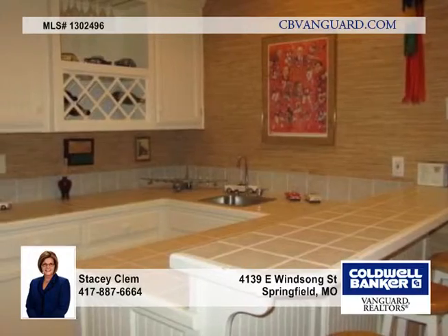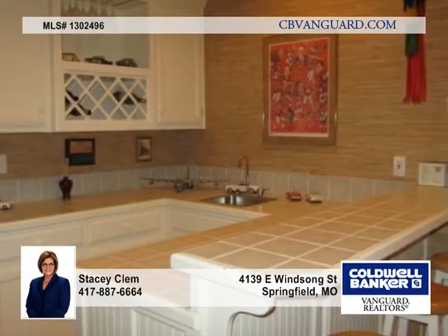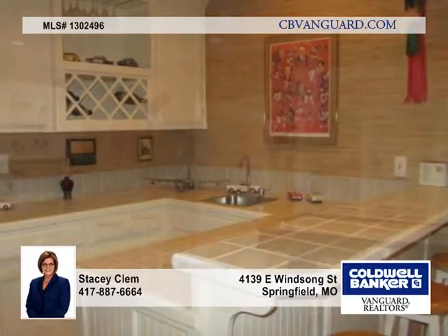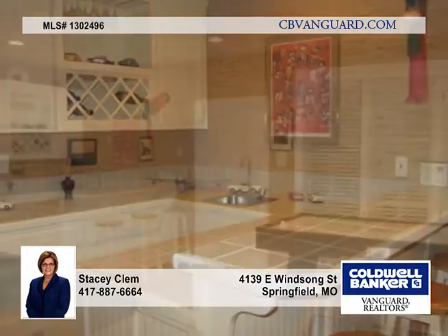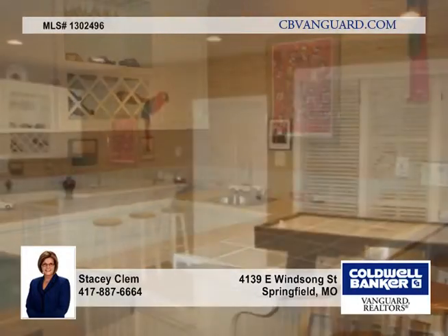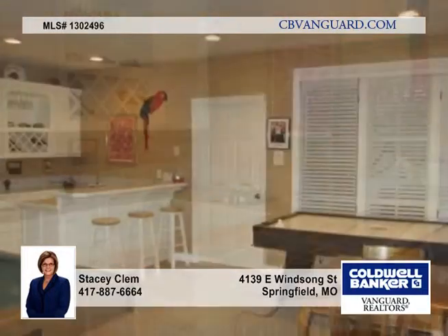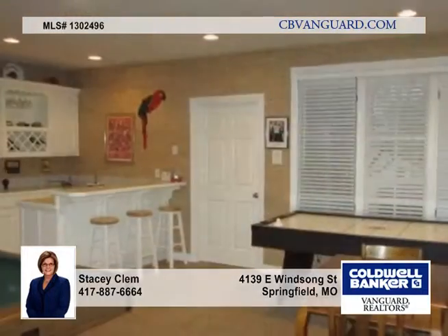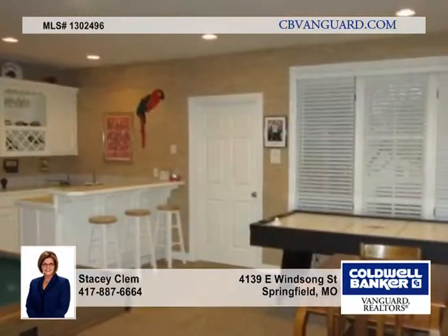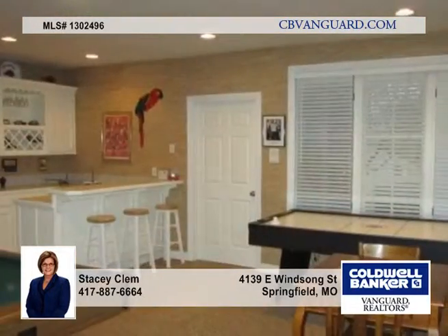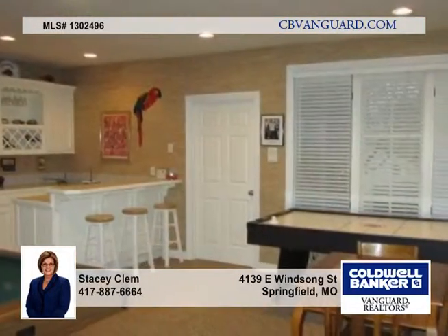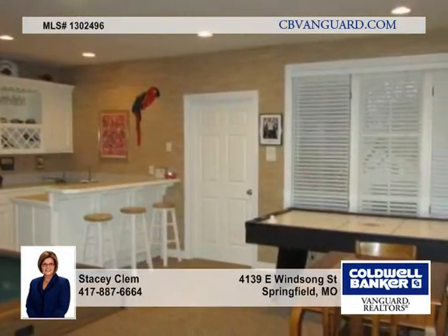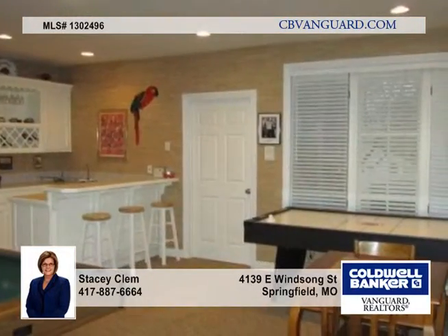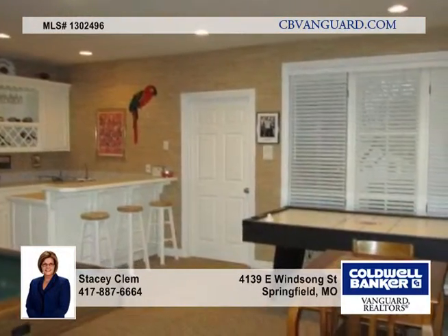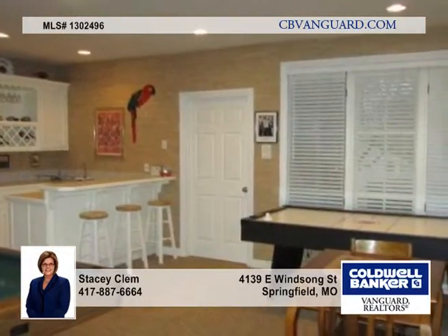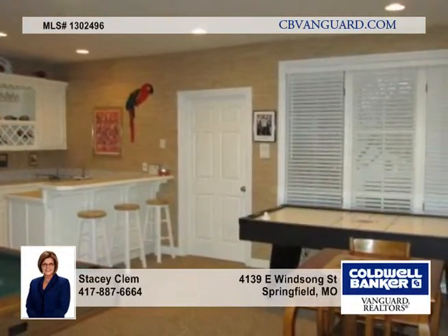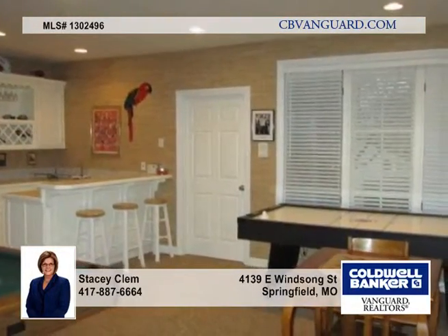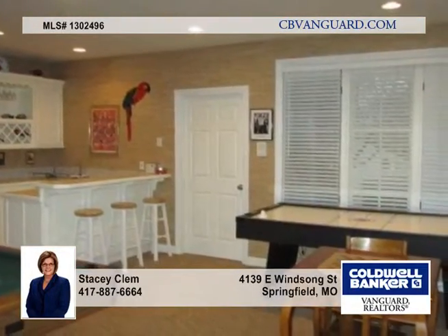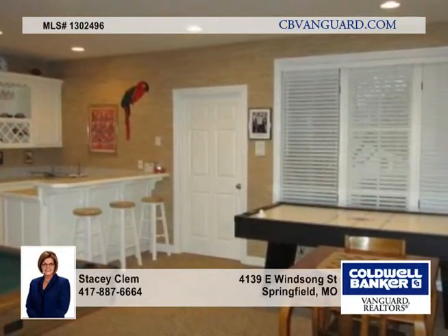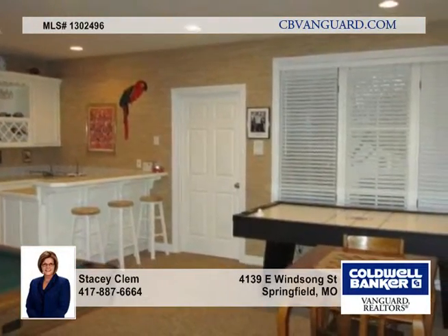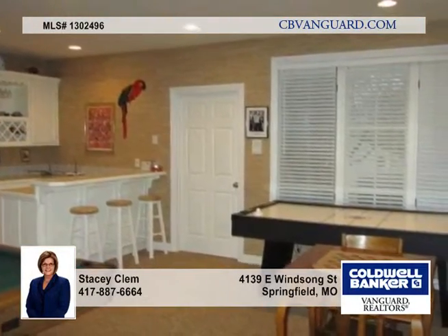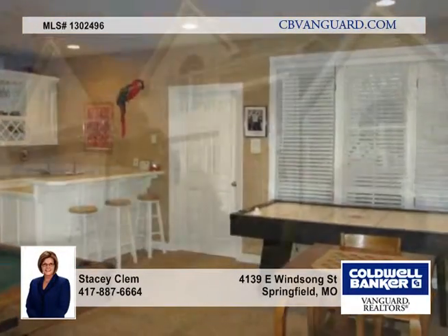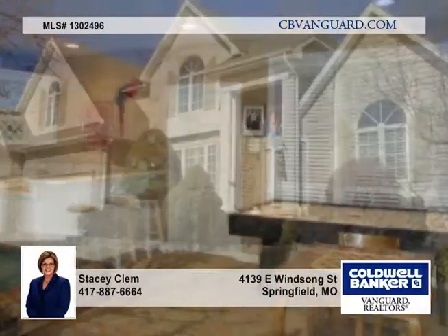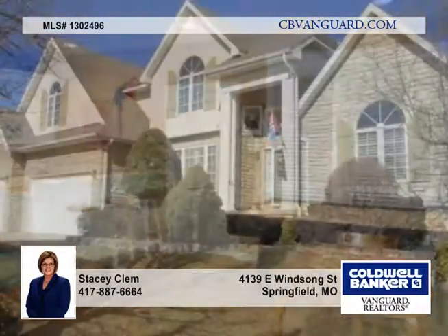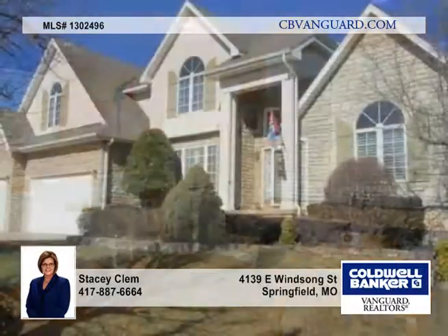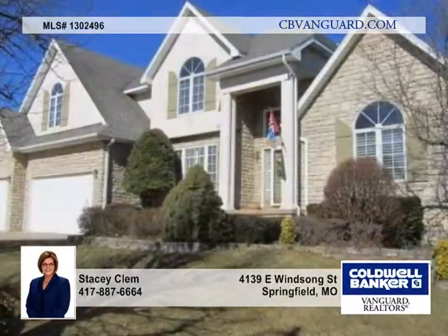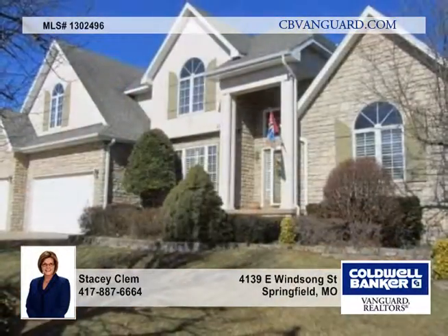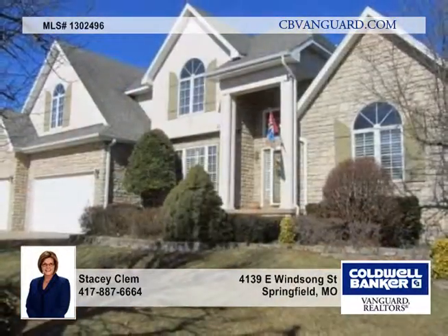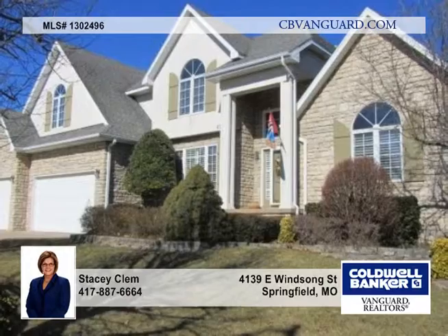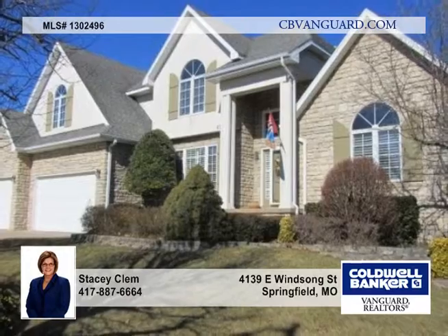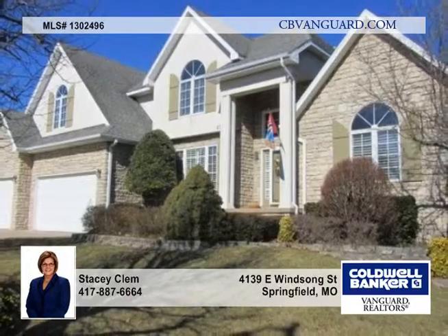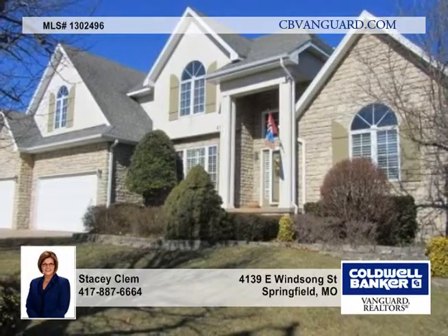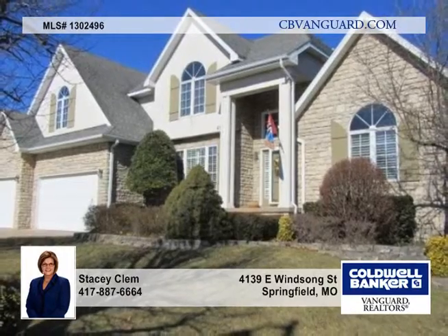This house backs the common area. It has the look and feel of home, so call today for your tour.